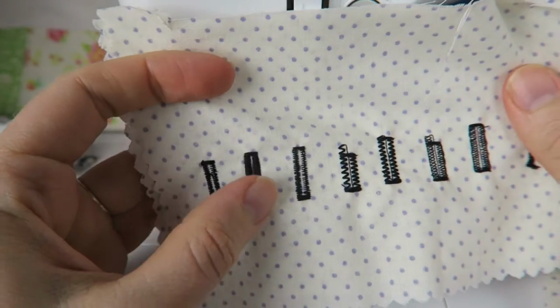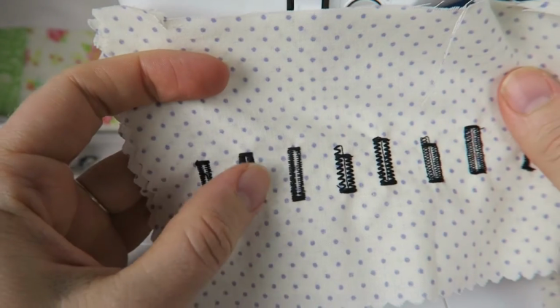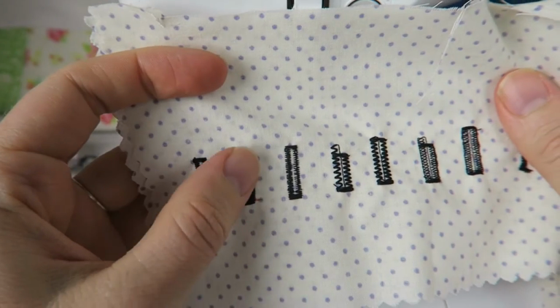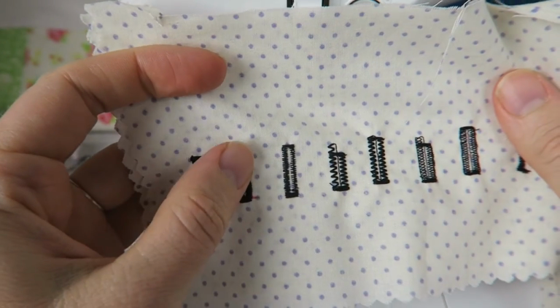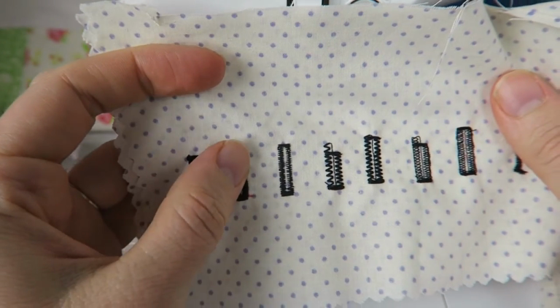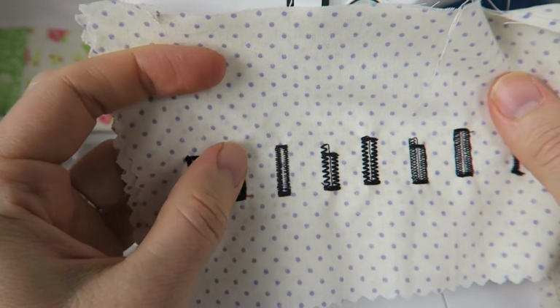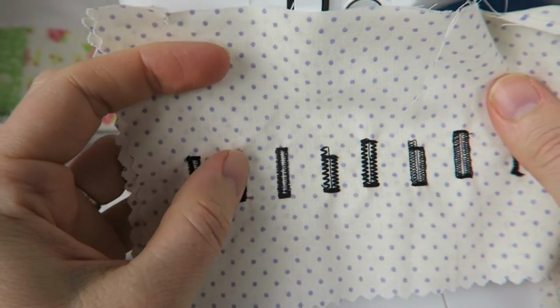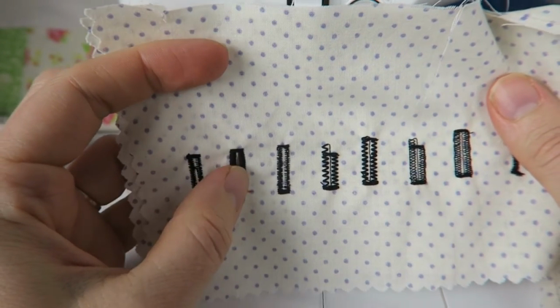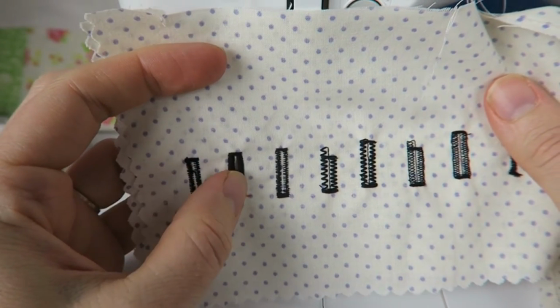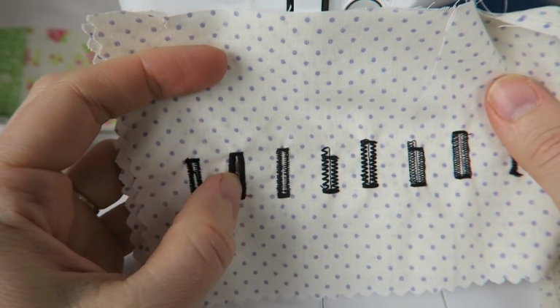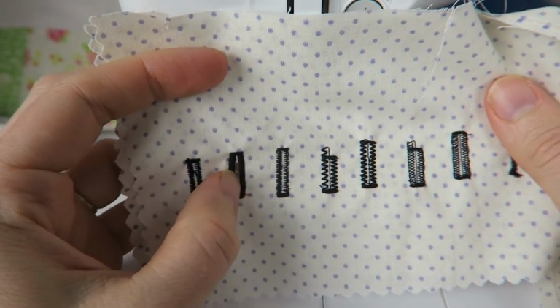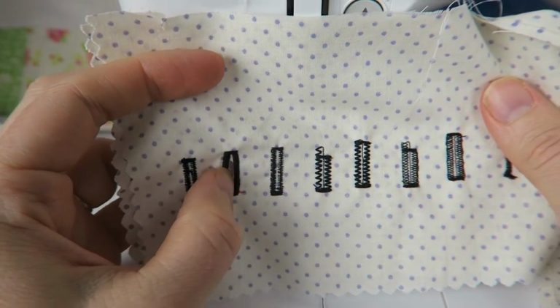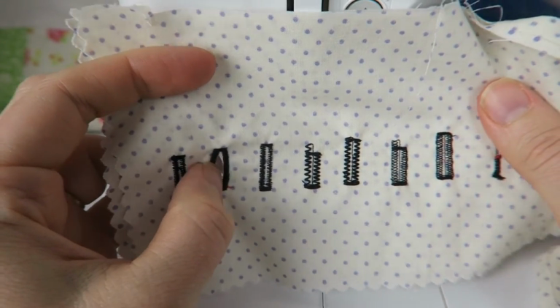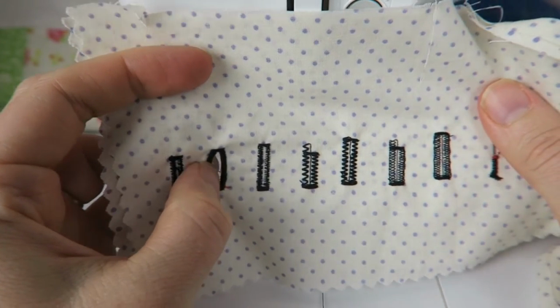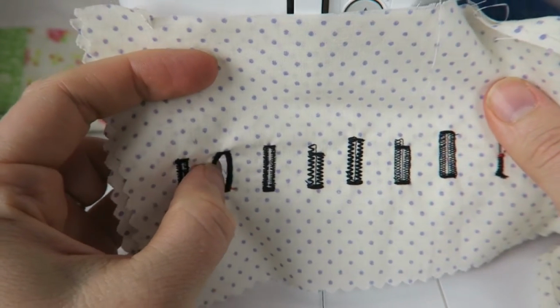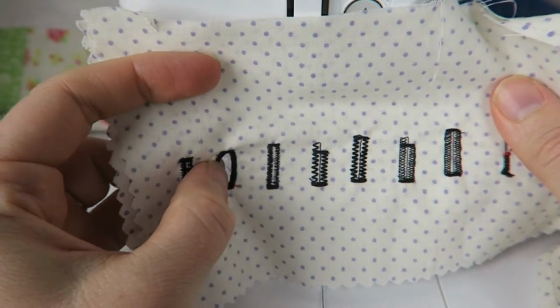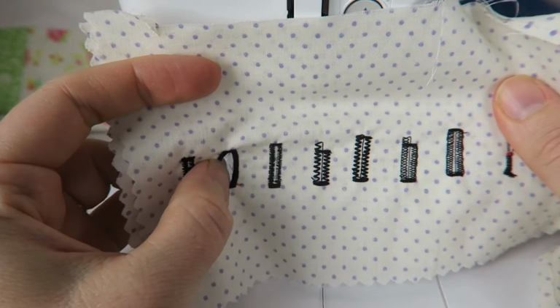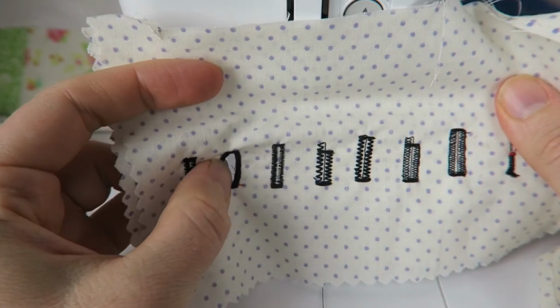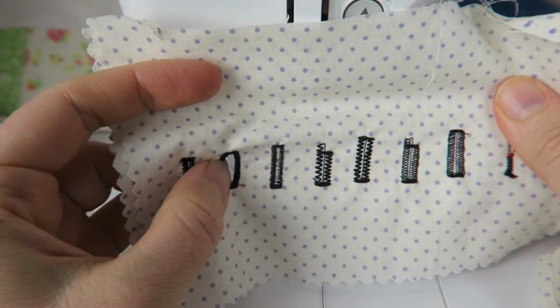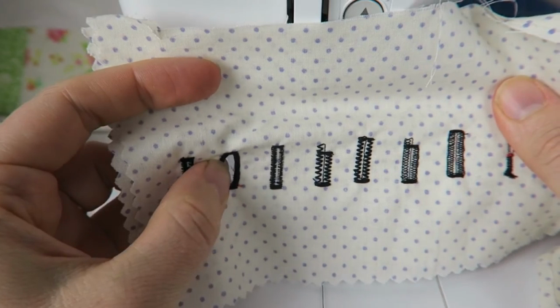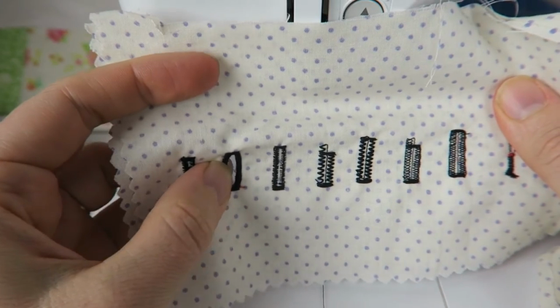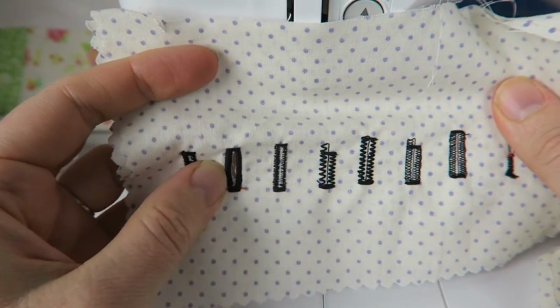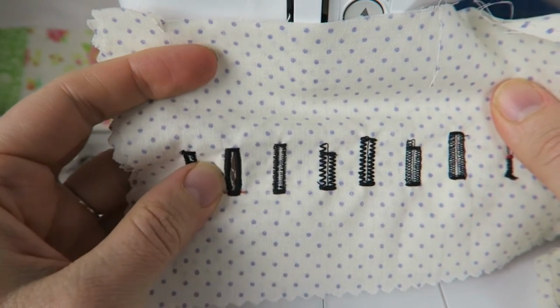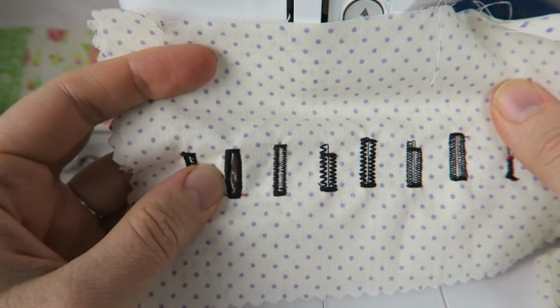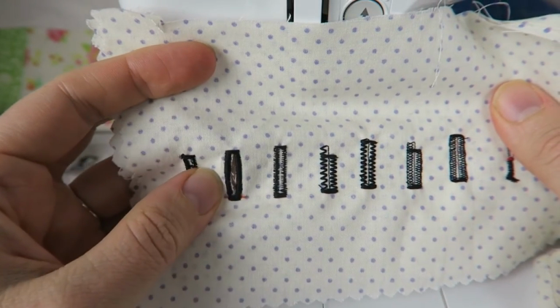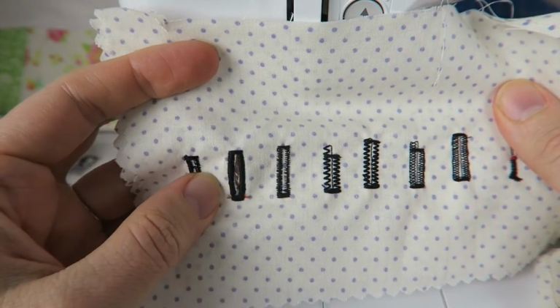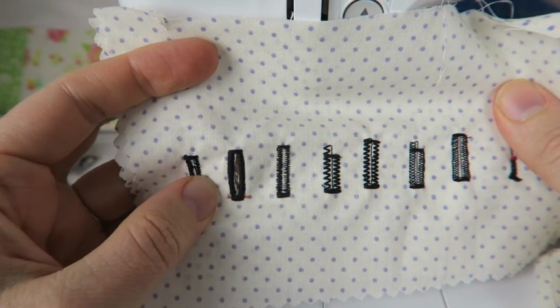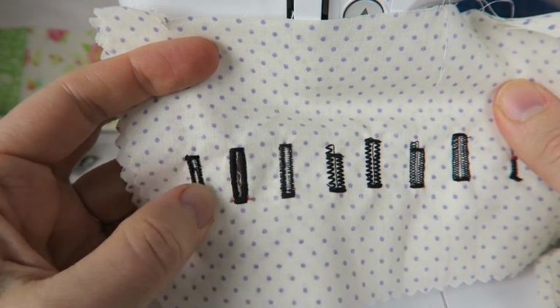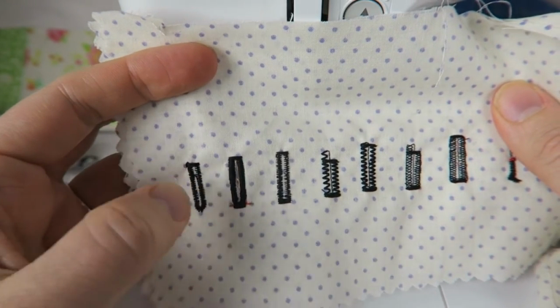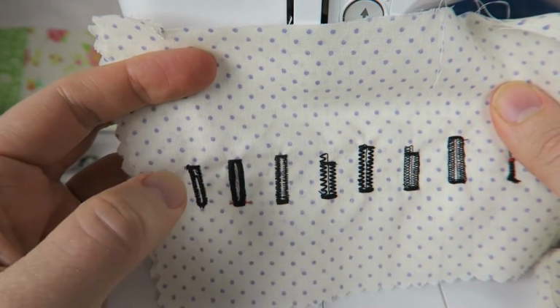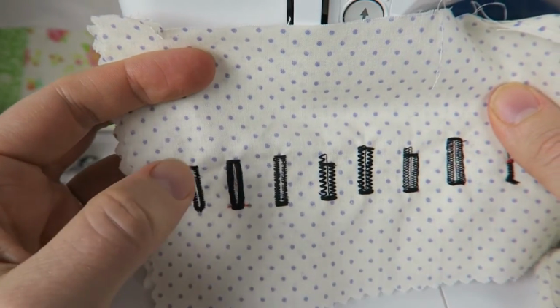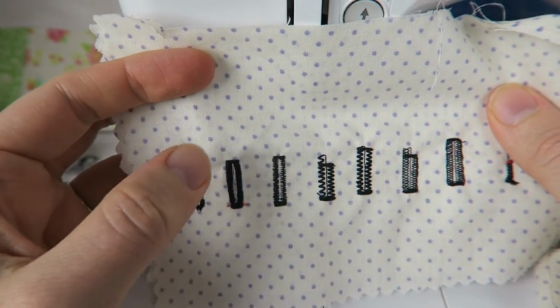In this video we're having a look at how to sew a buttonhole on your sewing machine to make it extra easy.